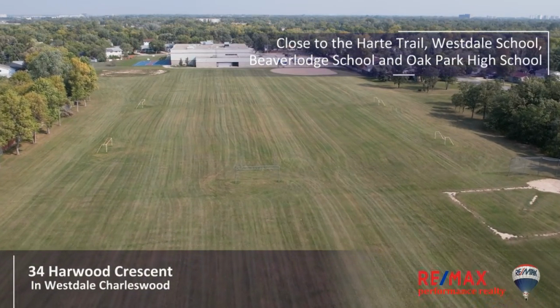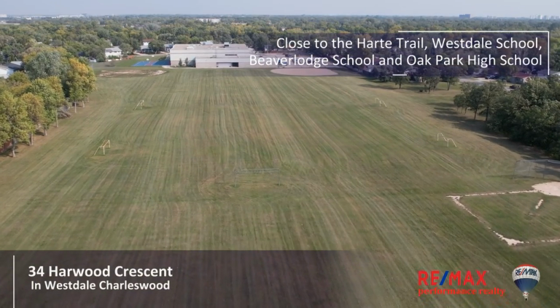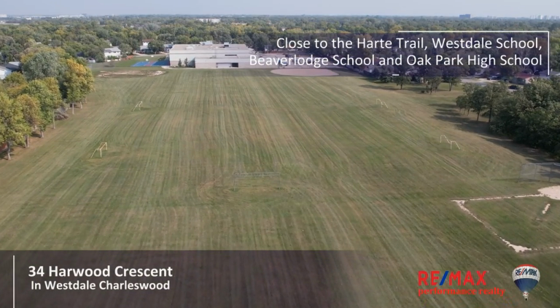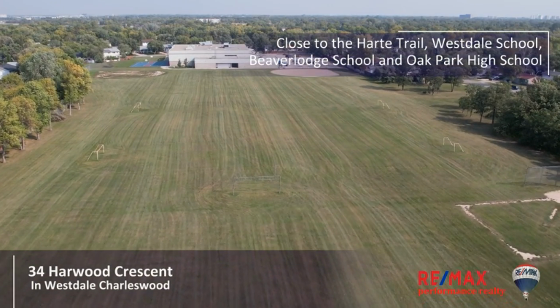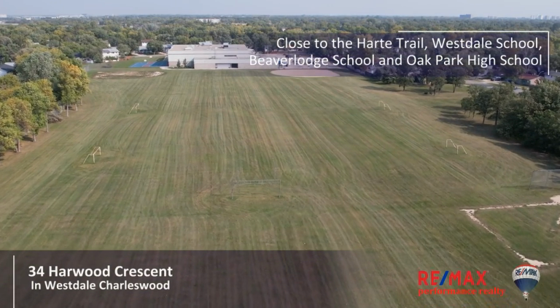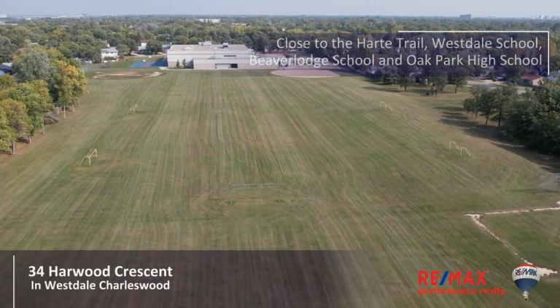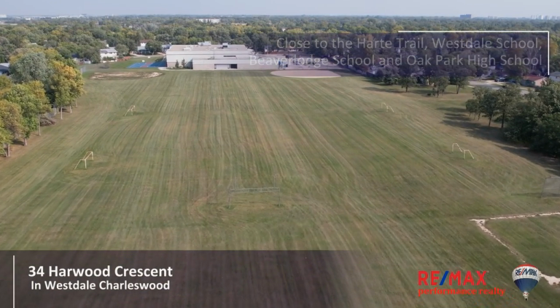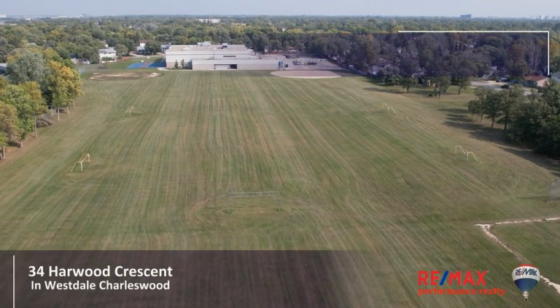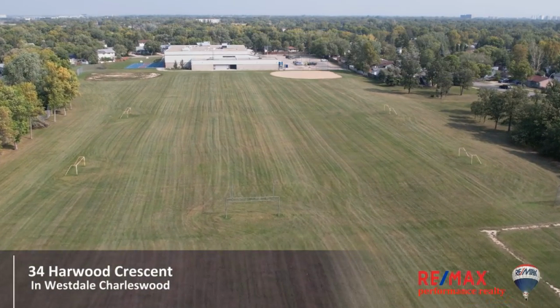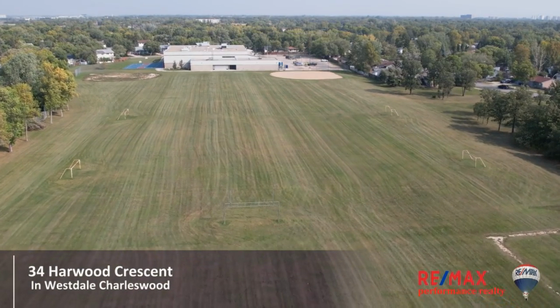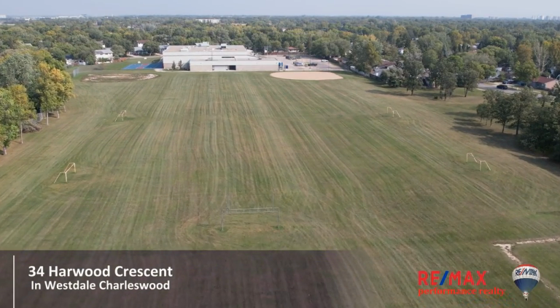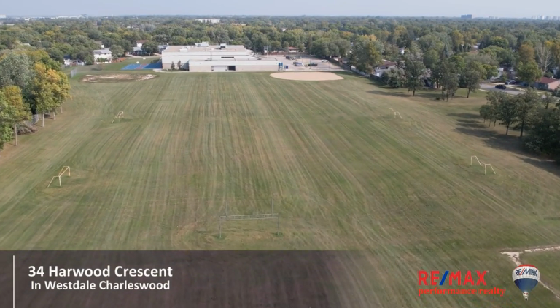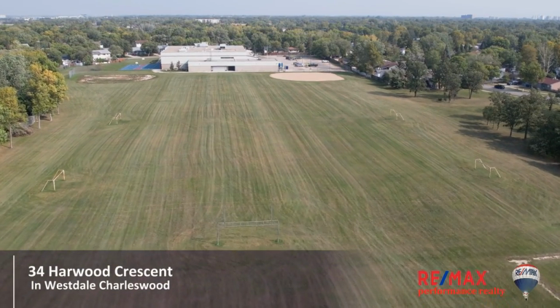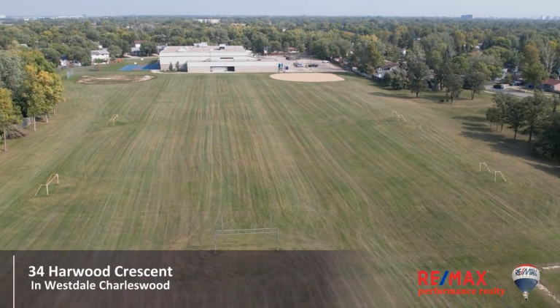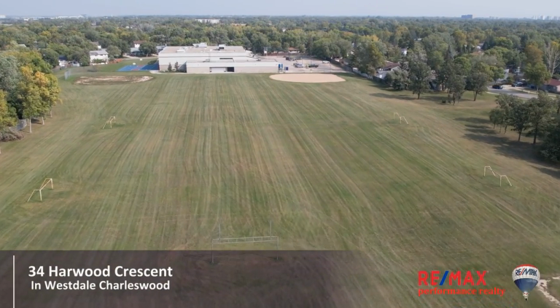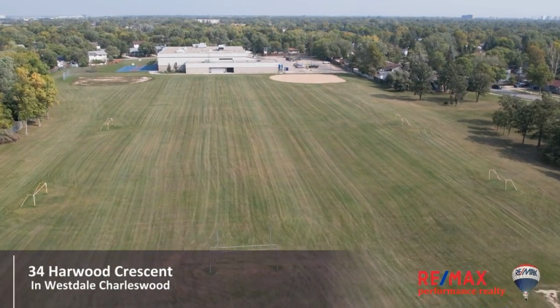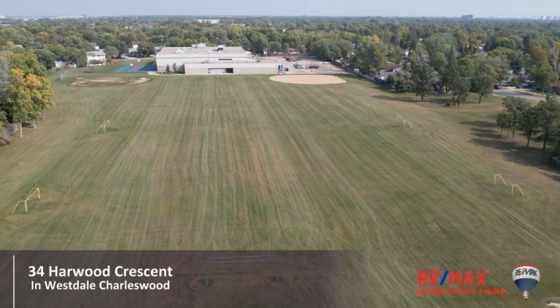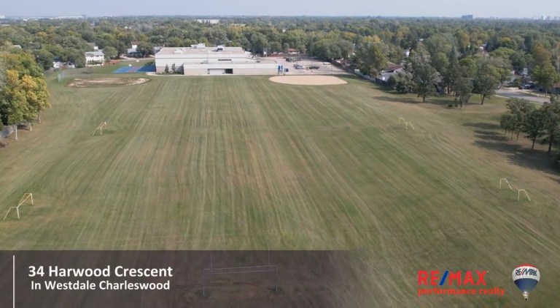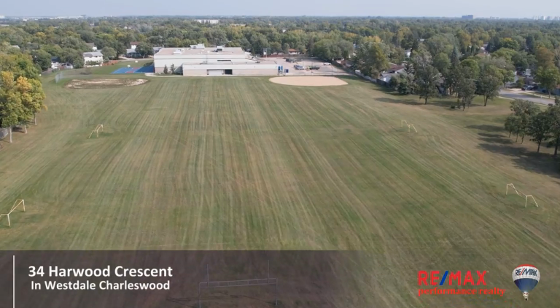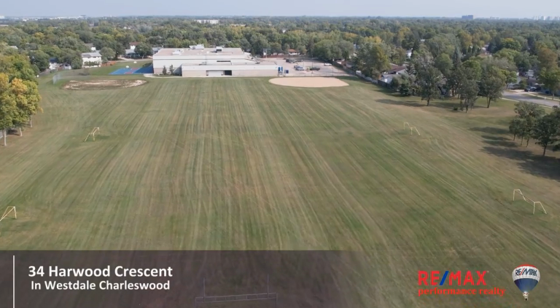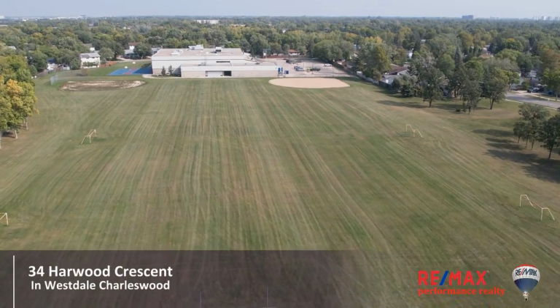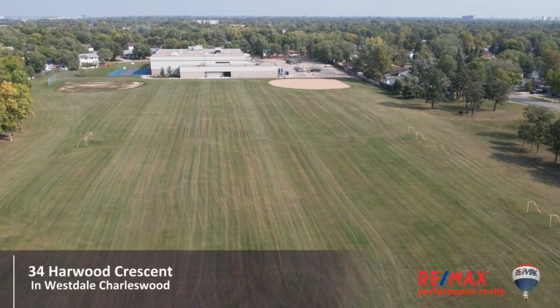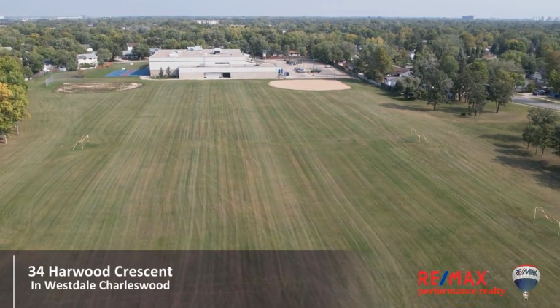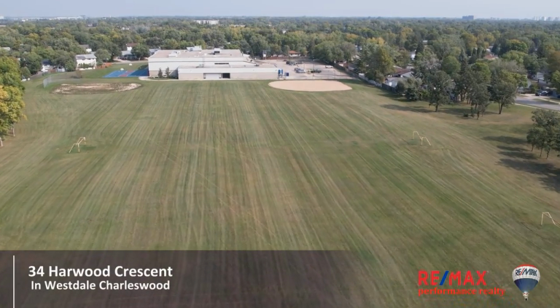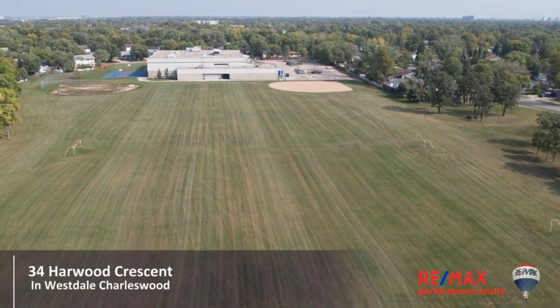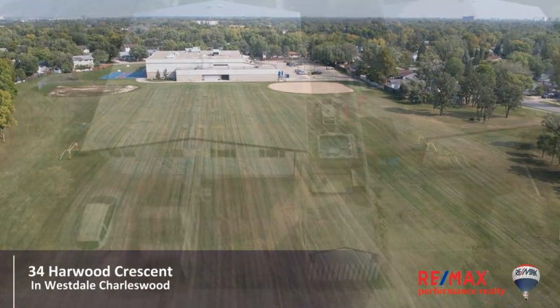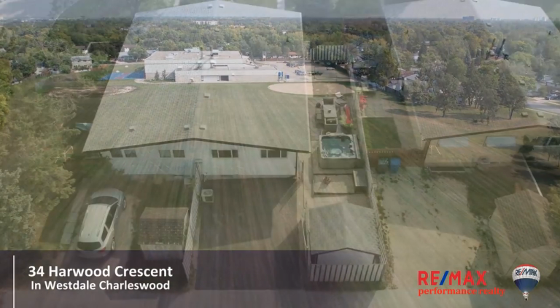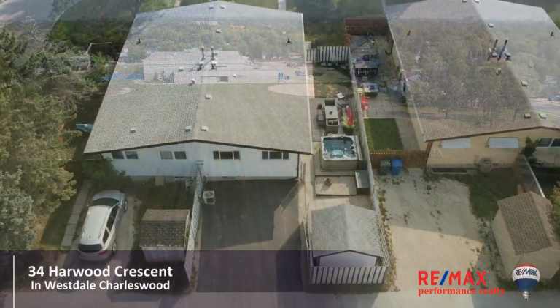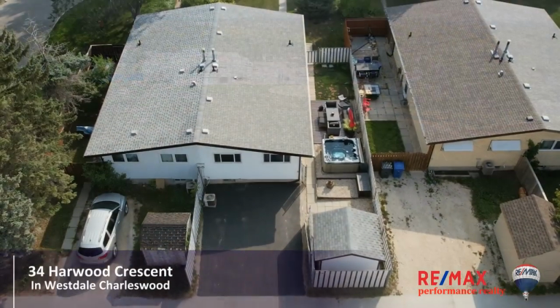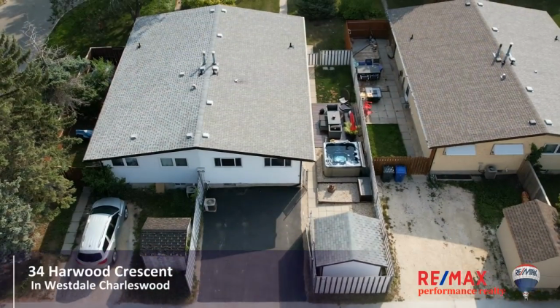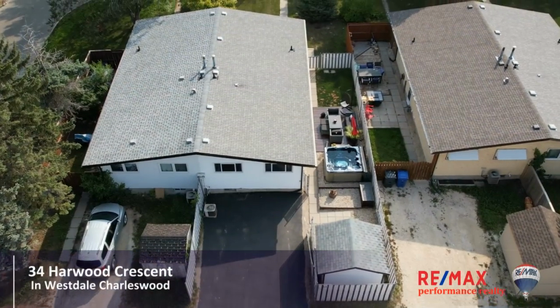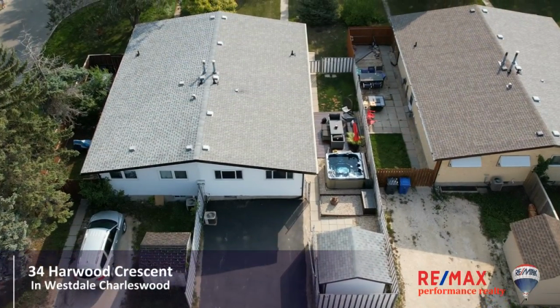This lovely home is in a great location, just off Dale near Ridgewood, with access to the Heart Trail and all three levels of schools — it's ideal for you and your family.